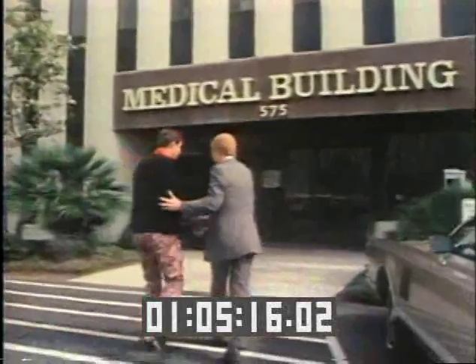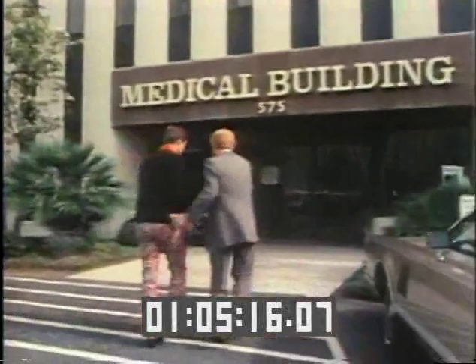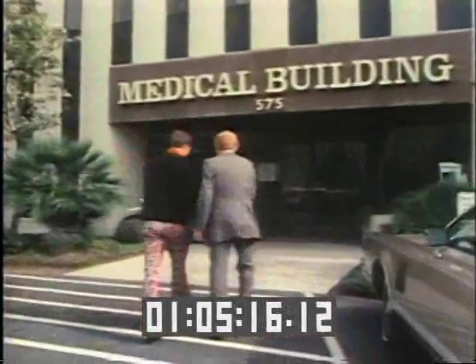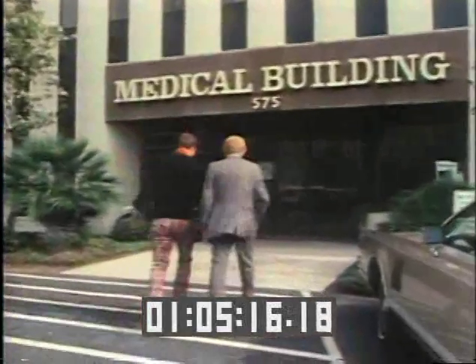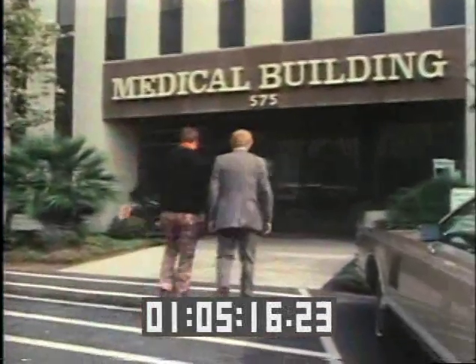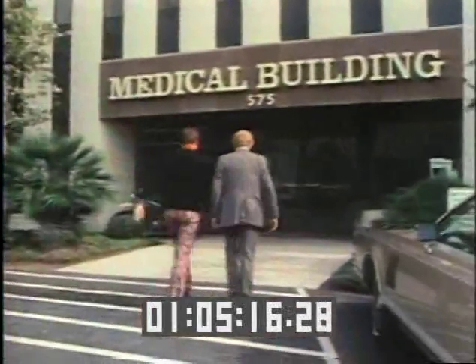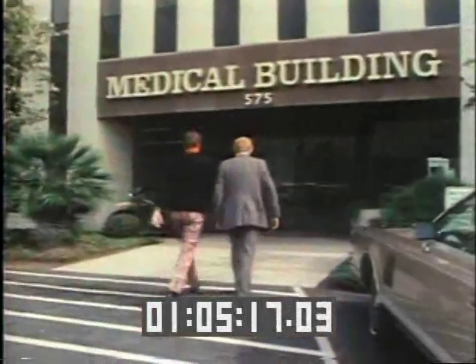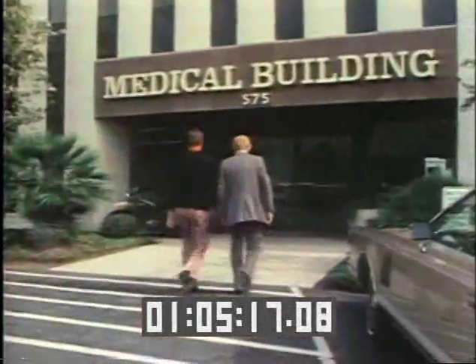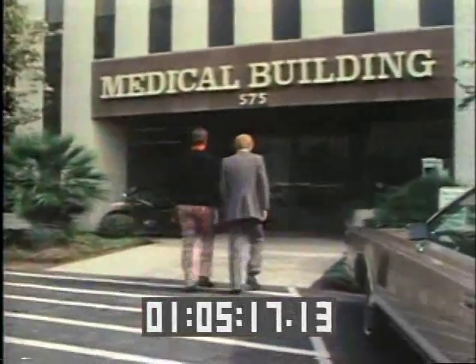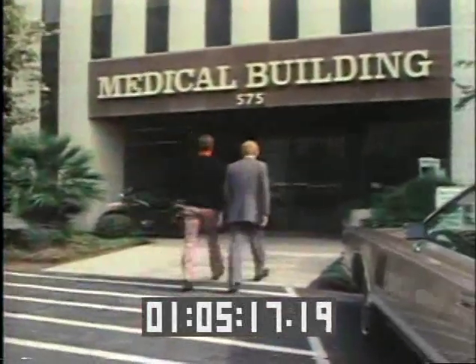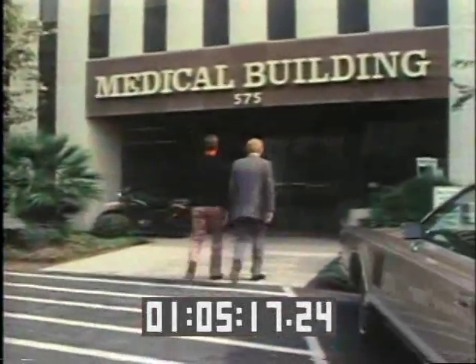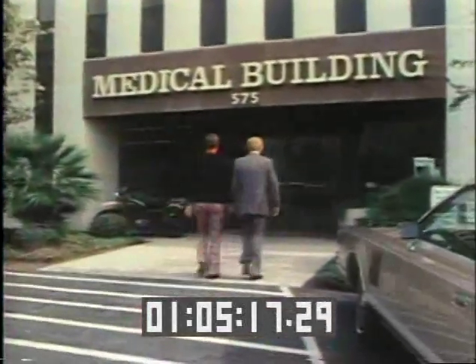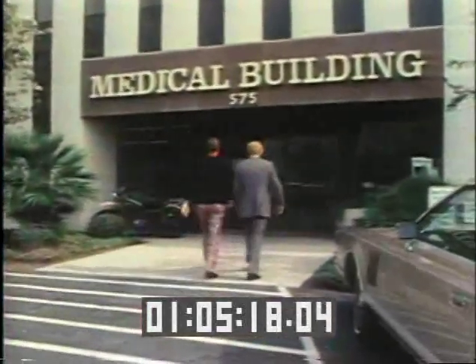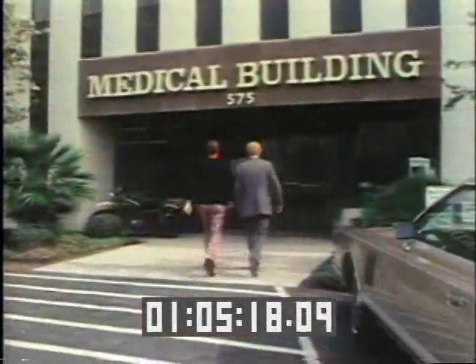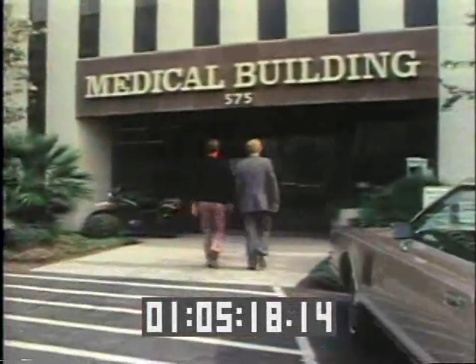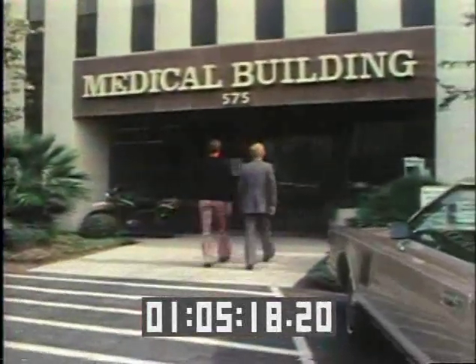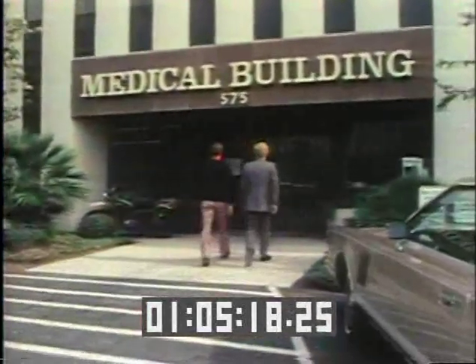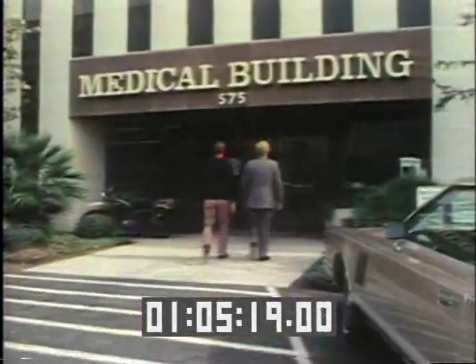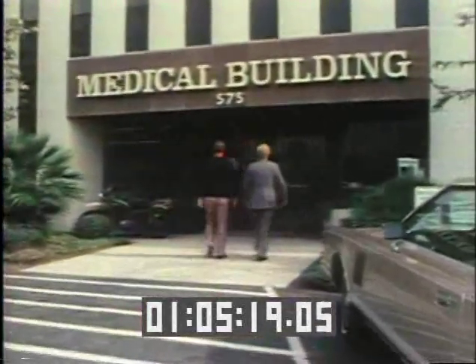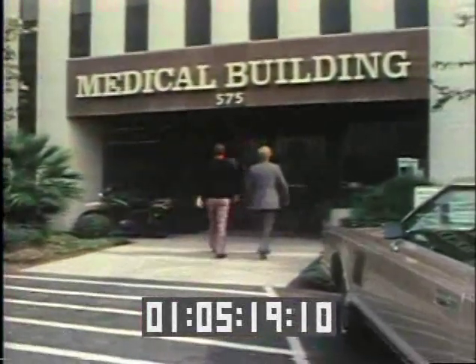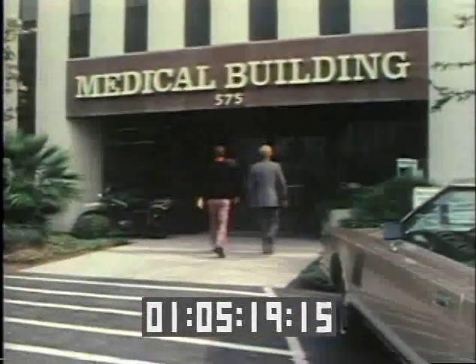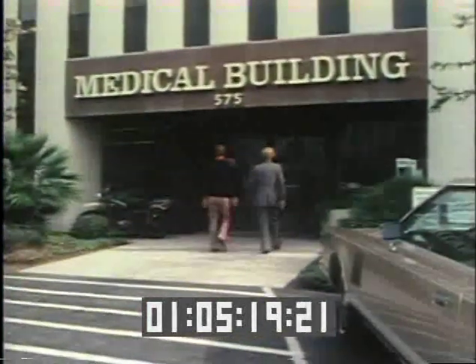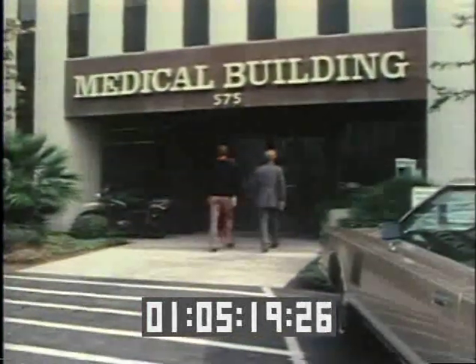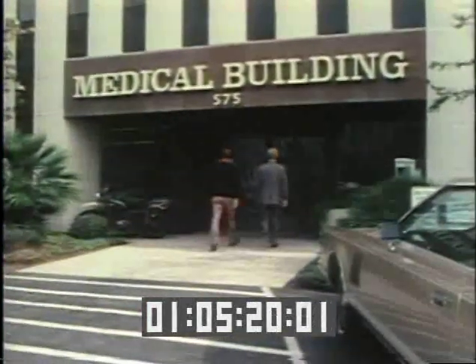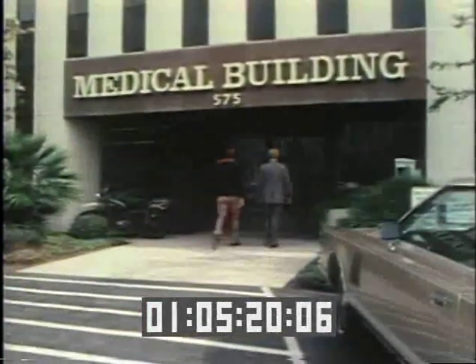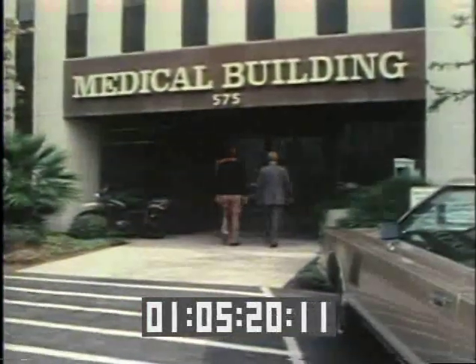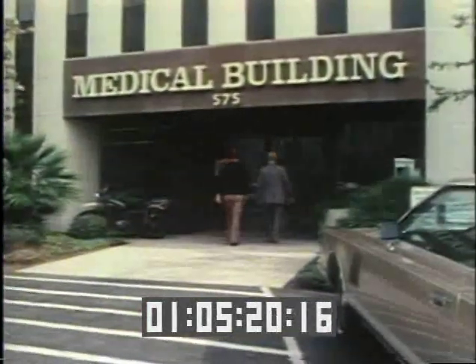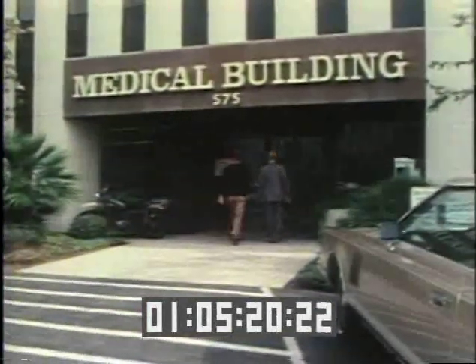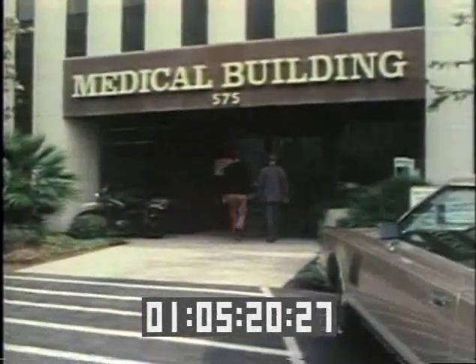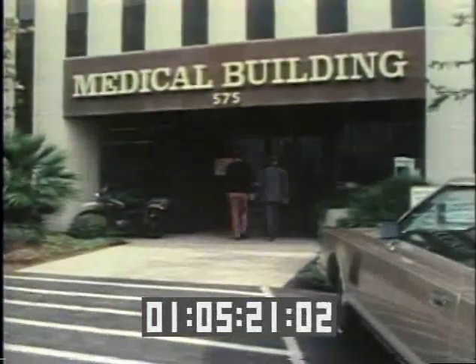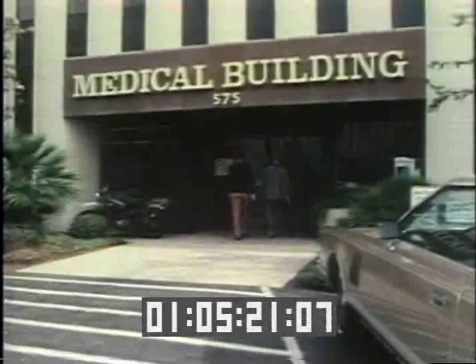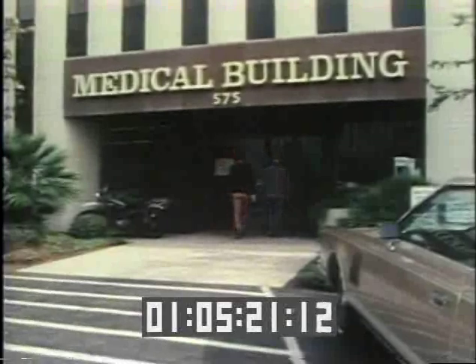In Los Angeles, Tommy John visits the surgeon who treated him, Dr. Frank Jobe.